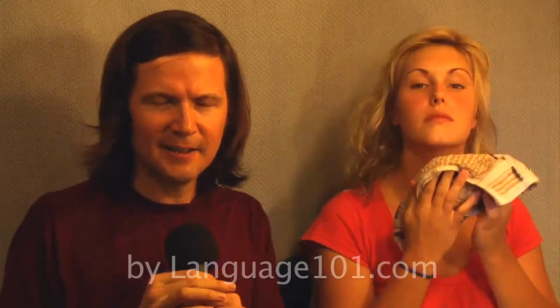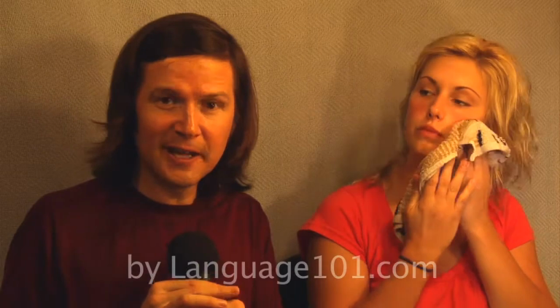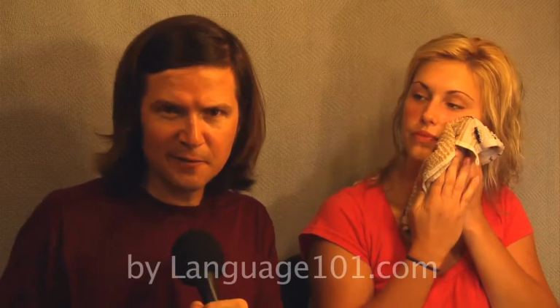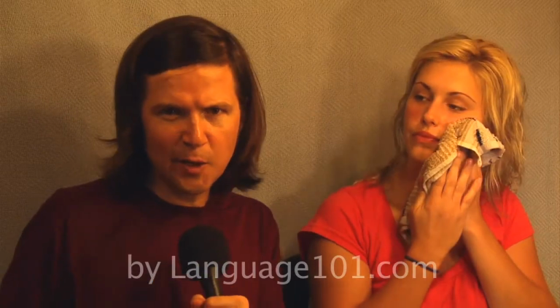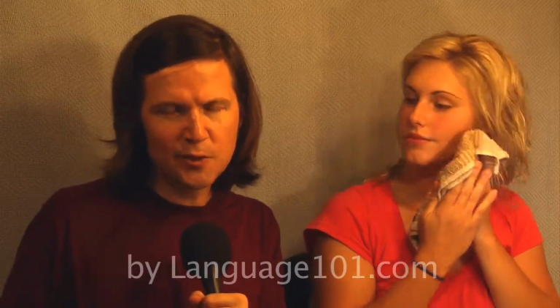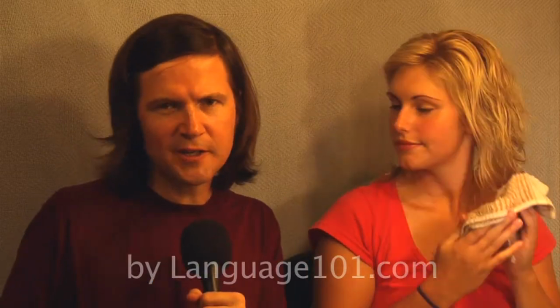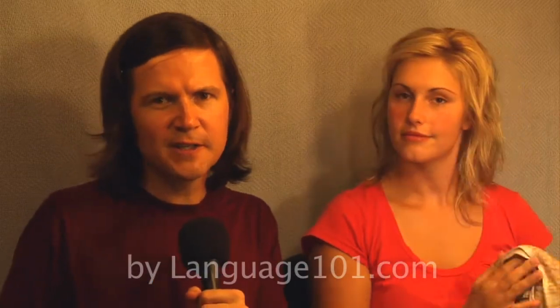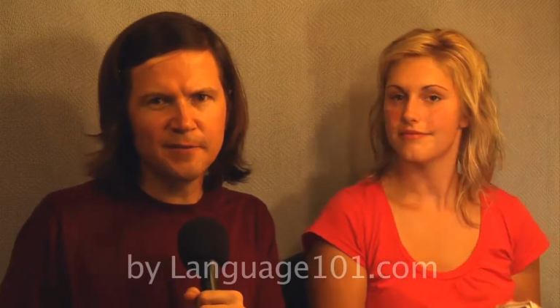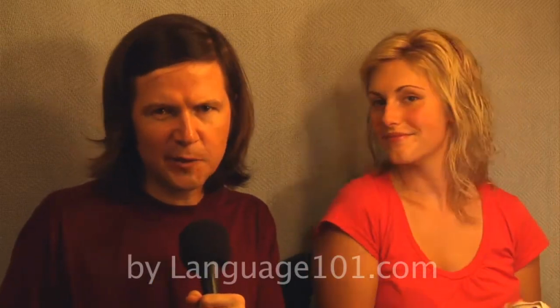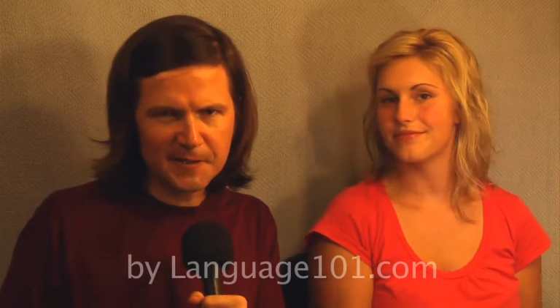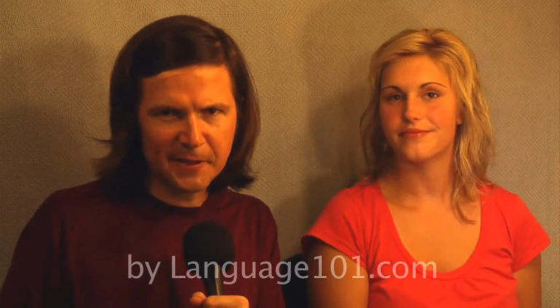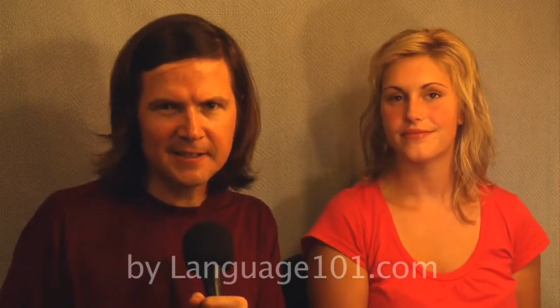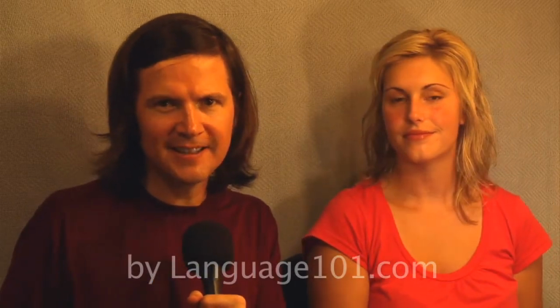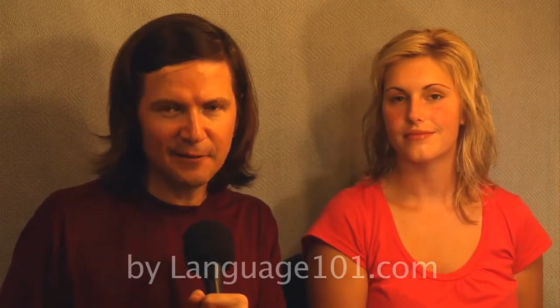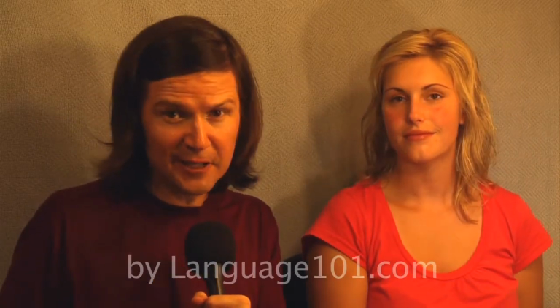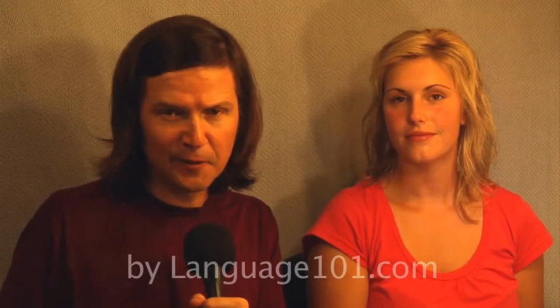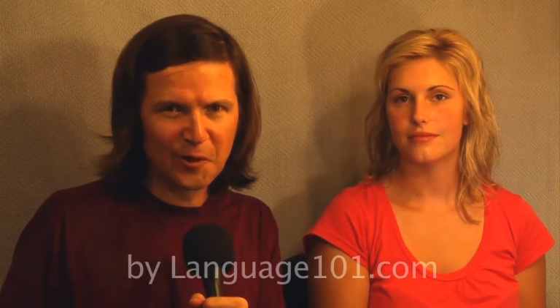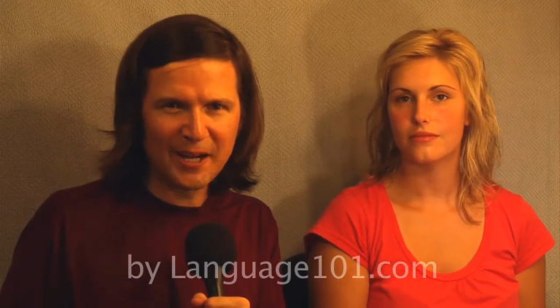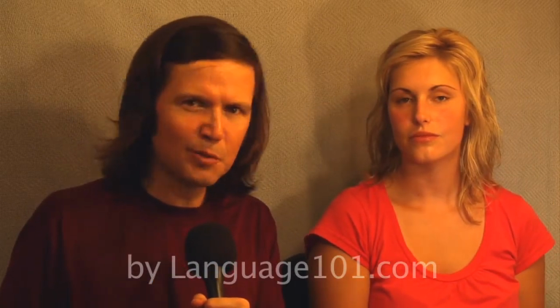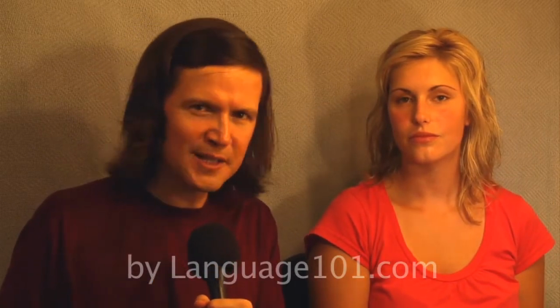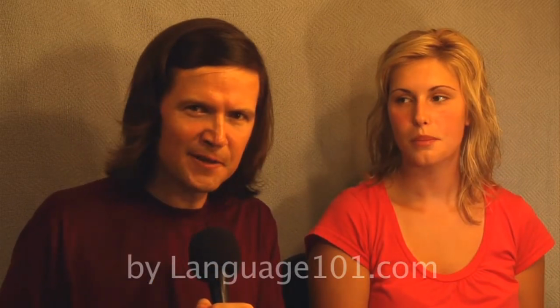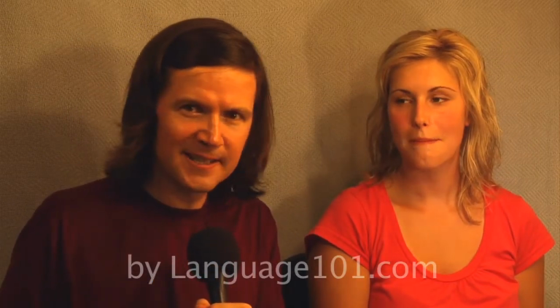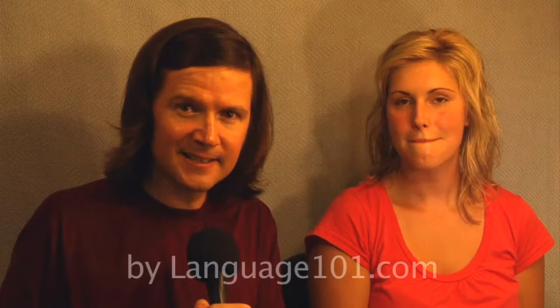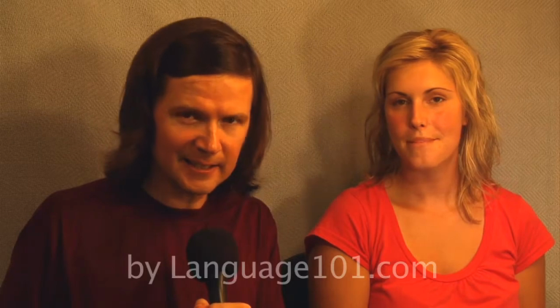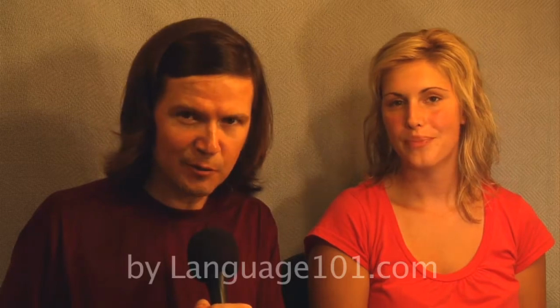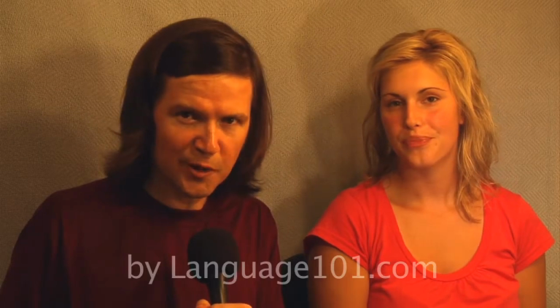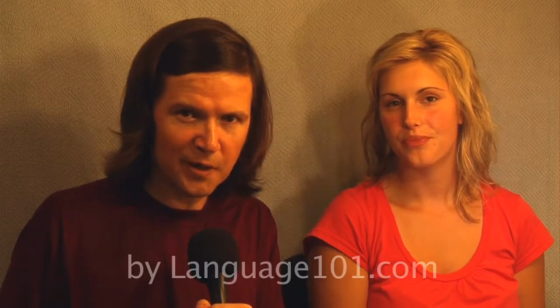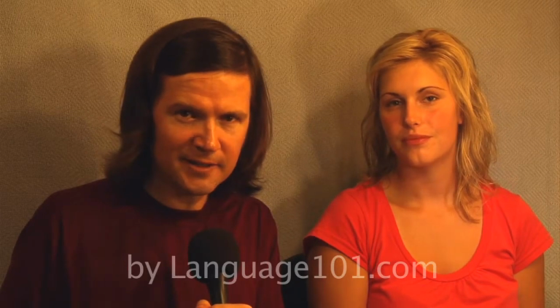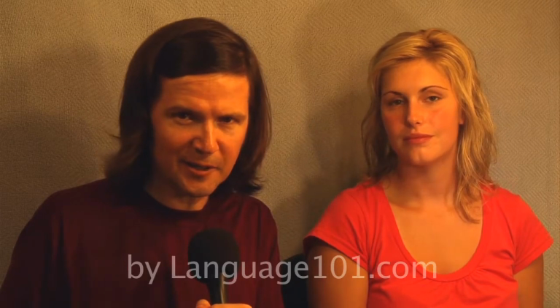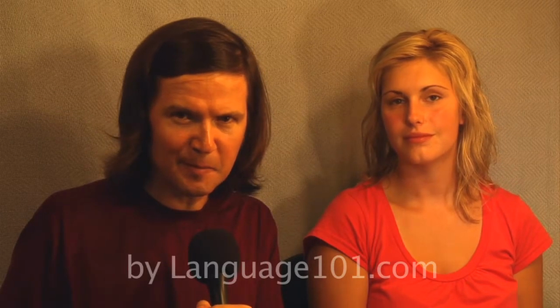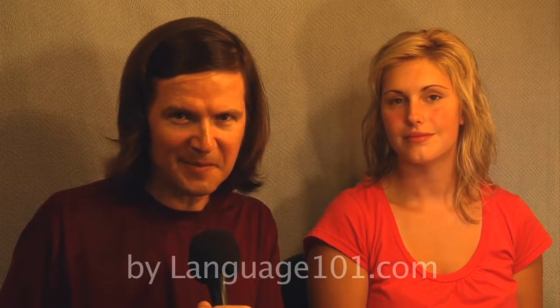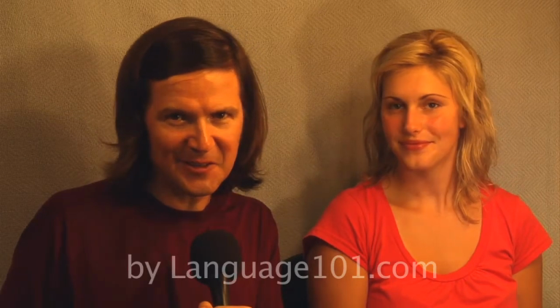If you like this video, please watch the rest of the videos in the series. If you need to learn a foreign language, please come and visit us at Language101.com. Thank you.